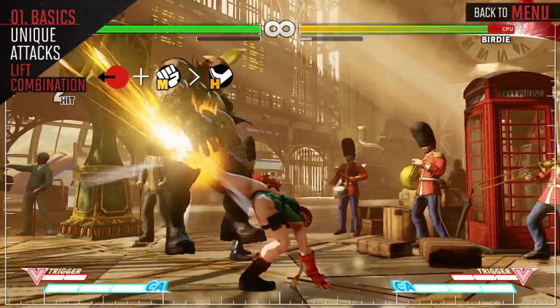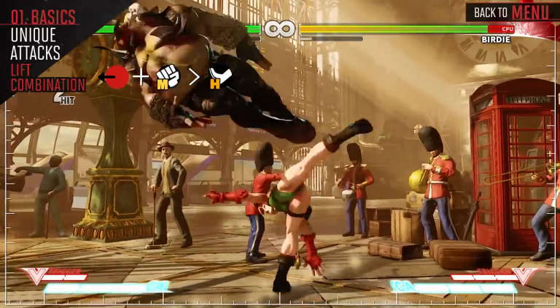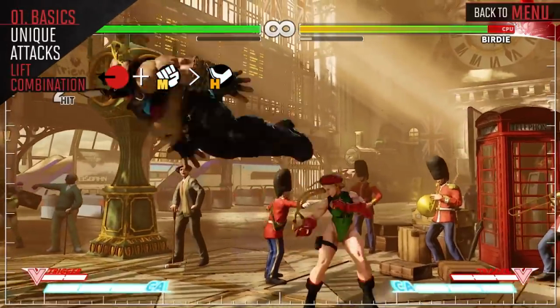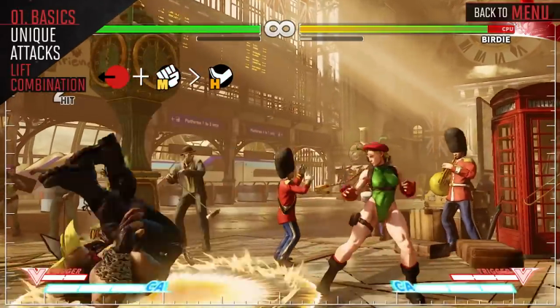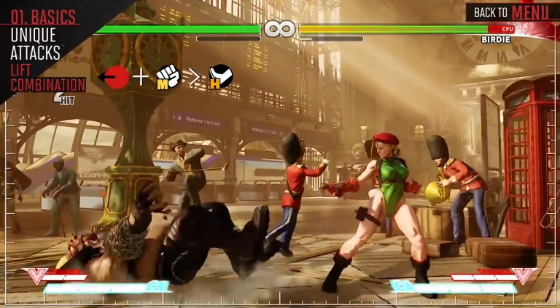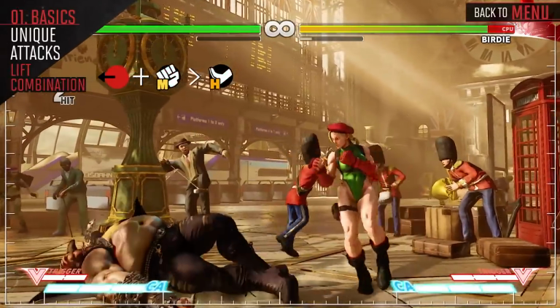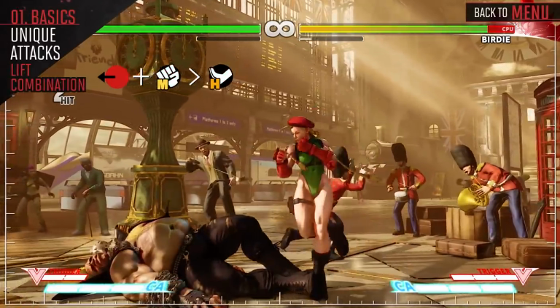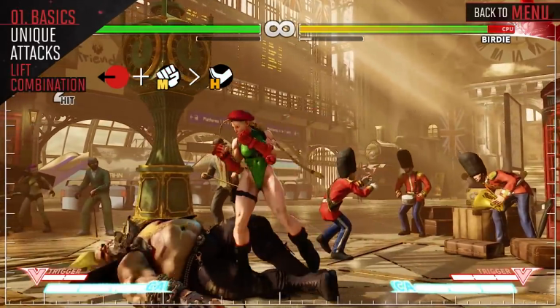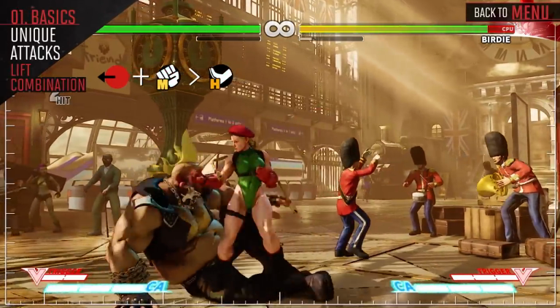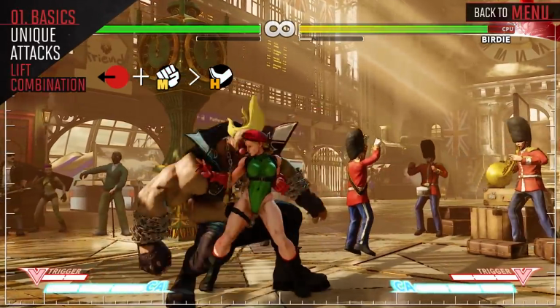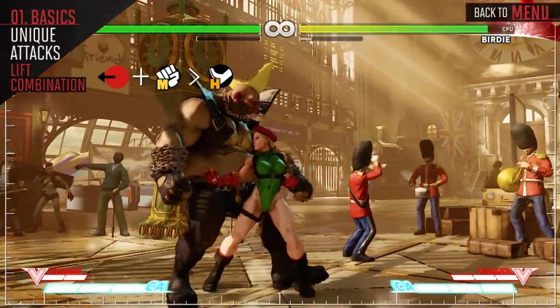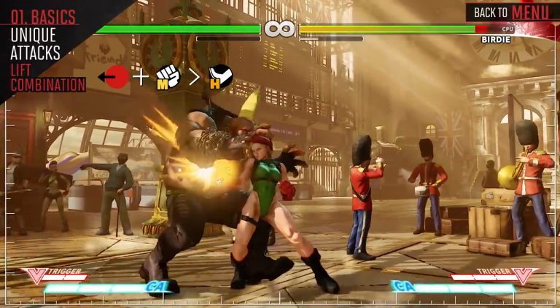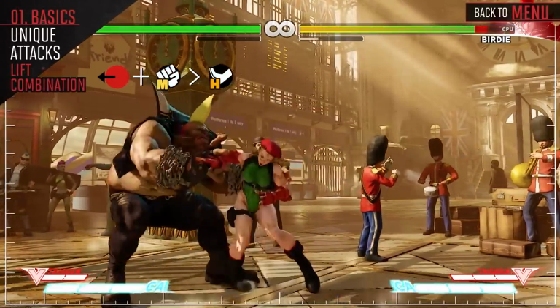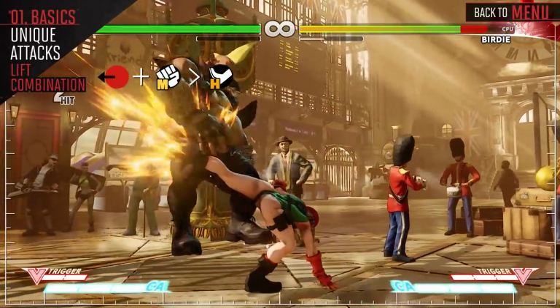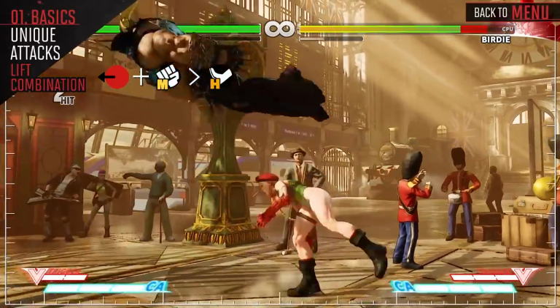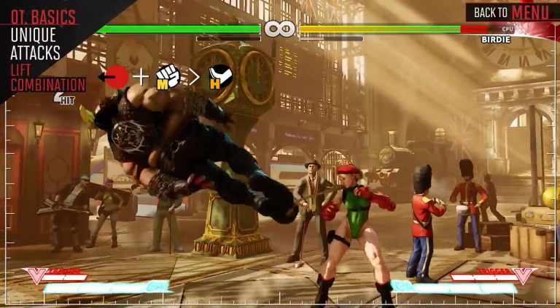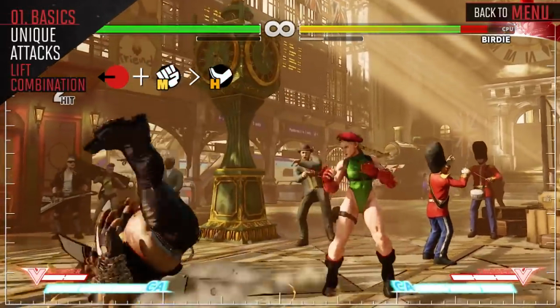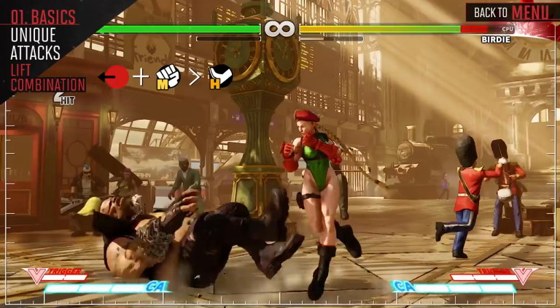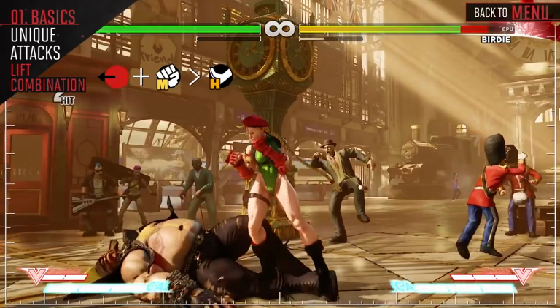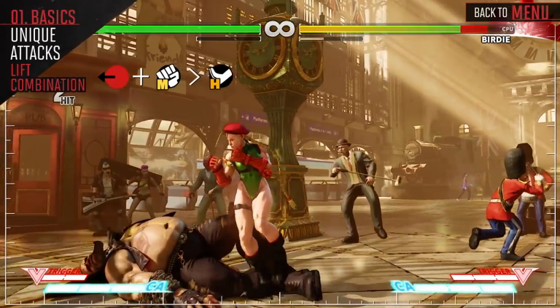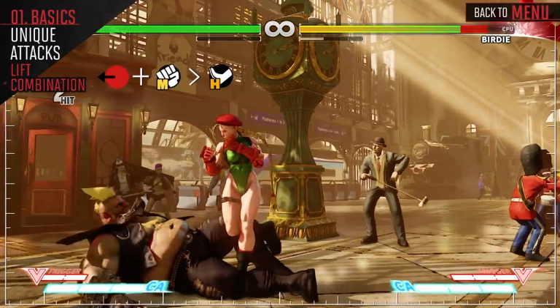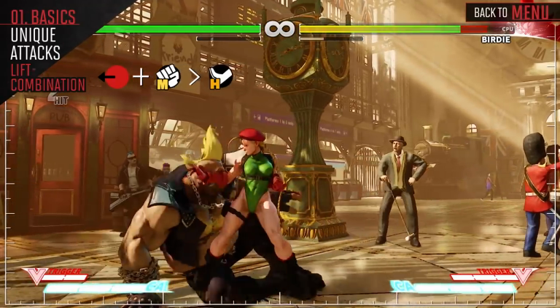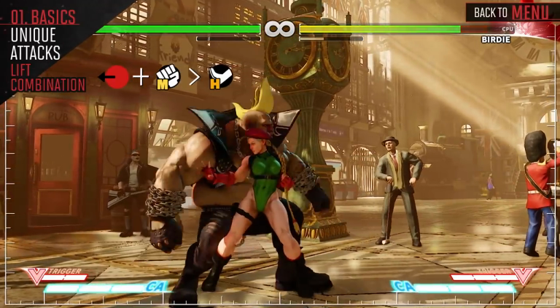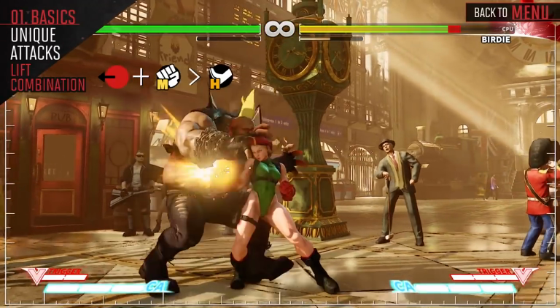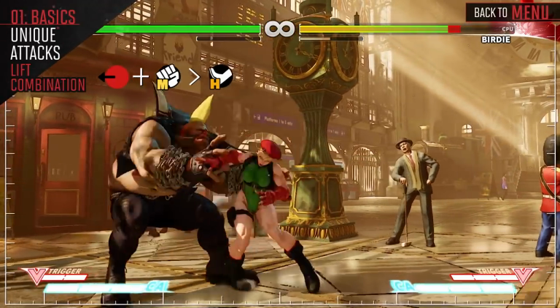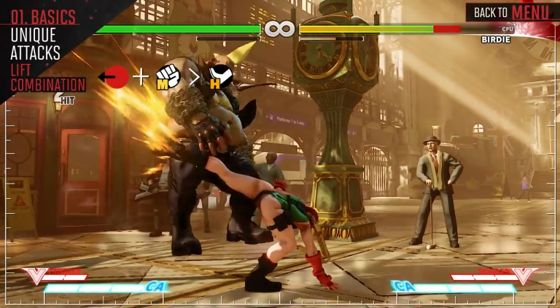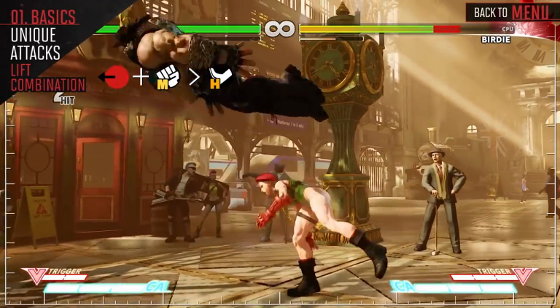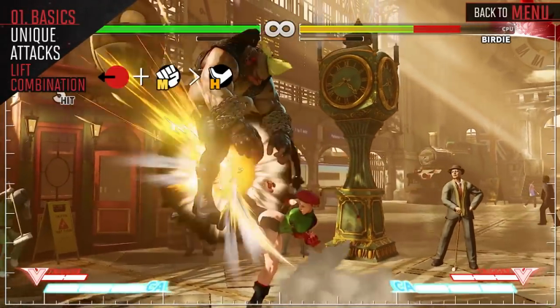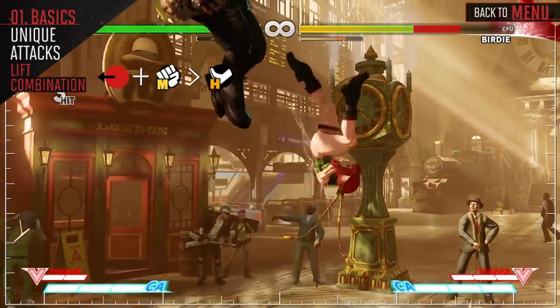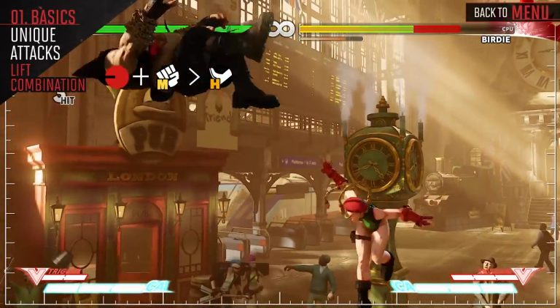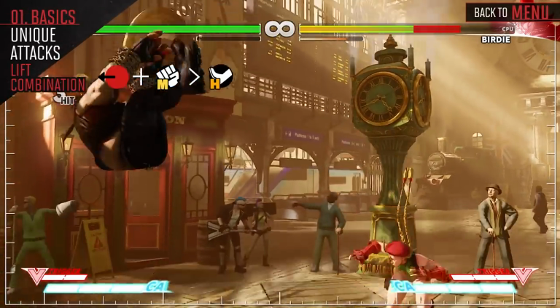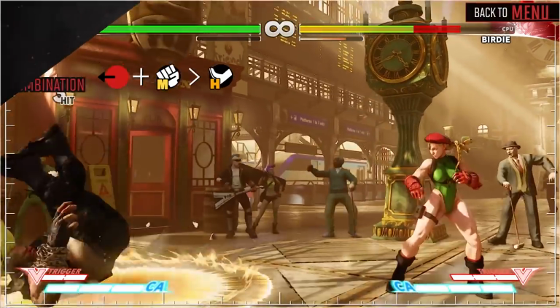Using your Back Medium Punch Heavy Kick Target Combo, you can launch the opponent in the air, creating a knockdown. You can also cancel this into any of your special attacks.